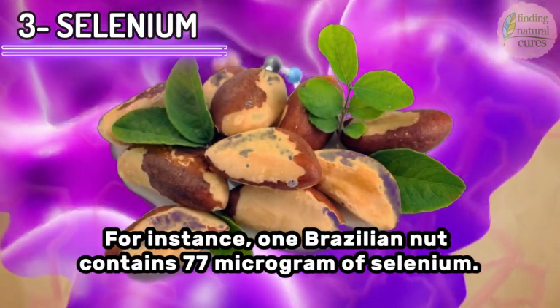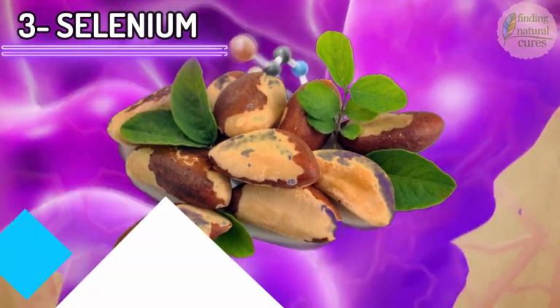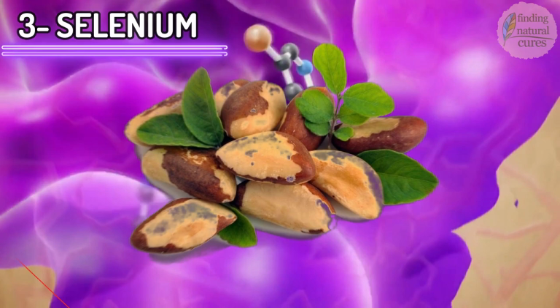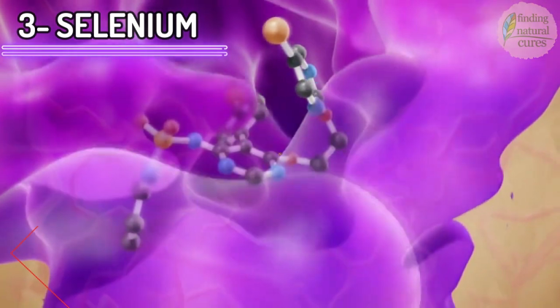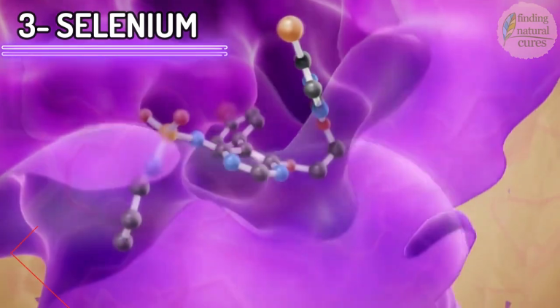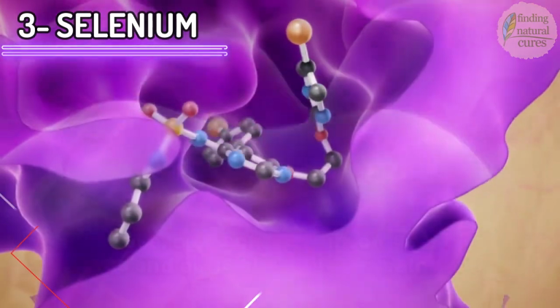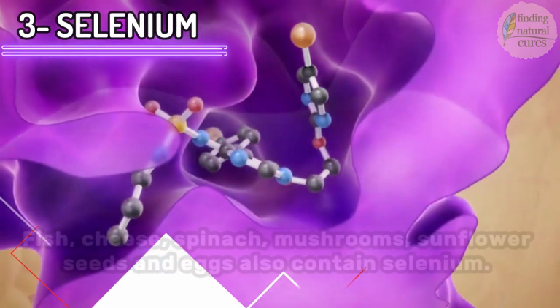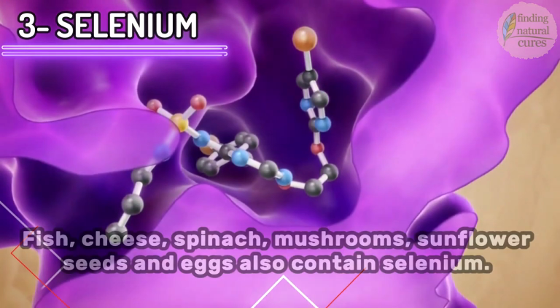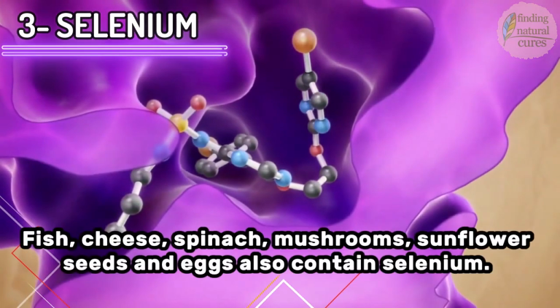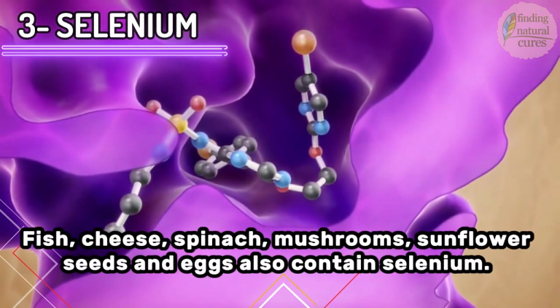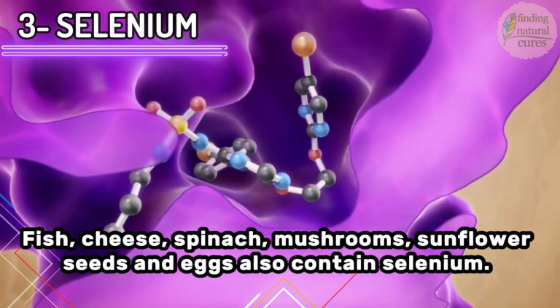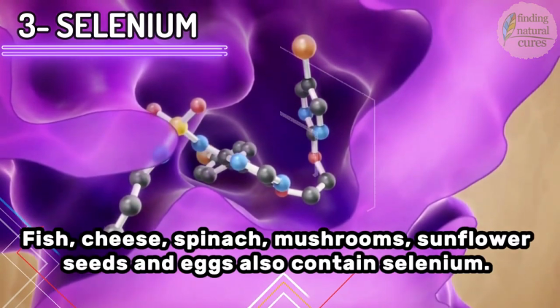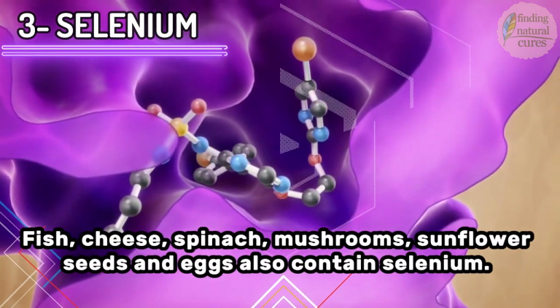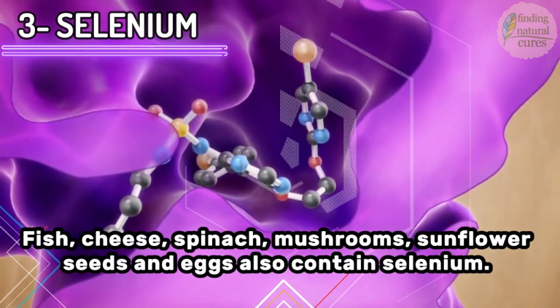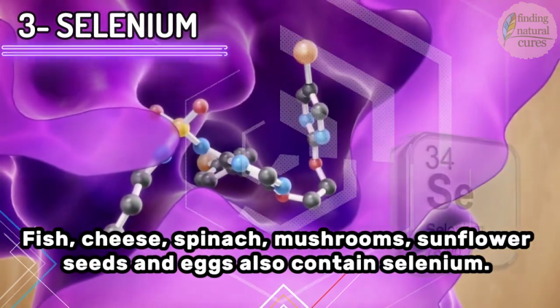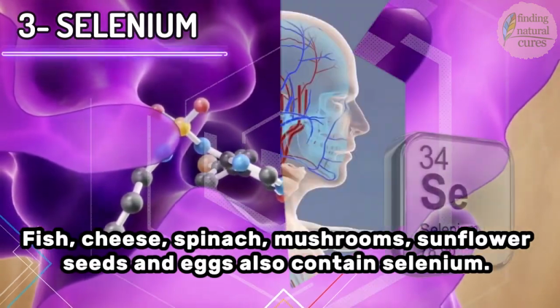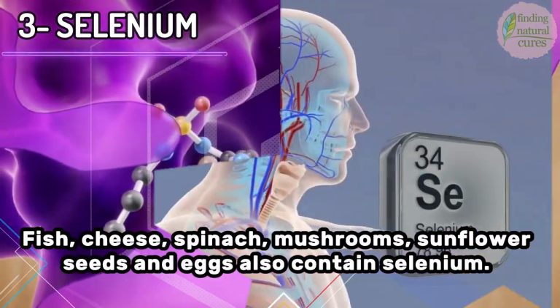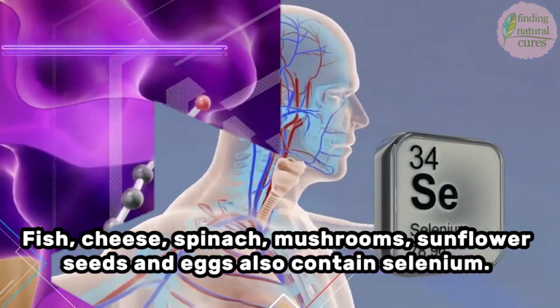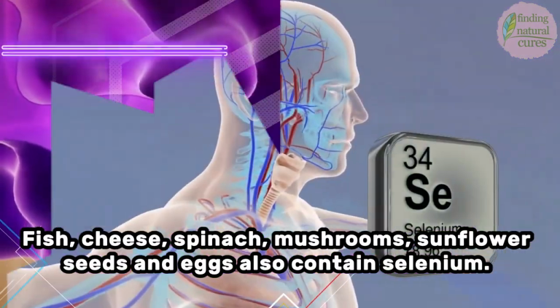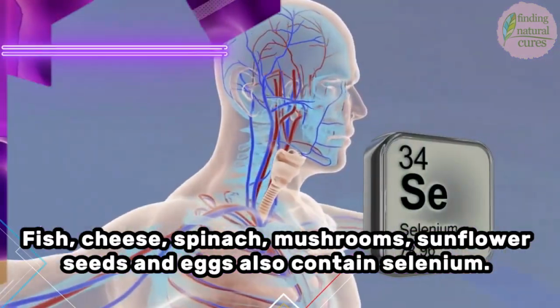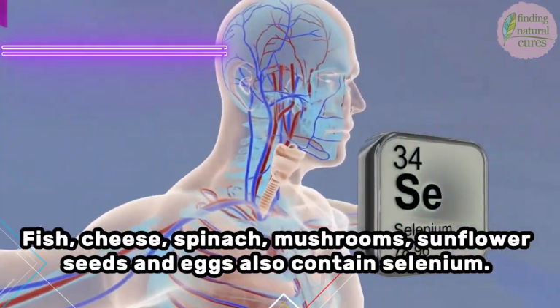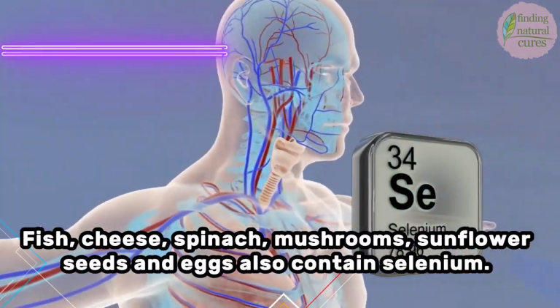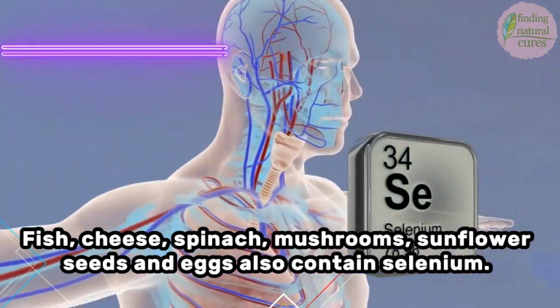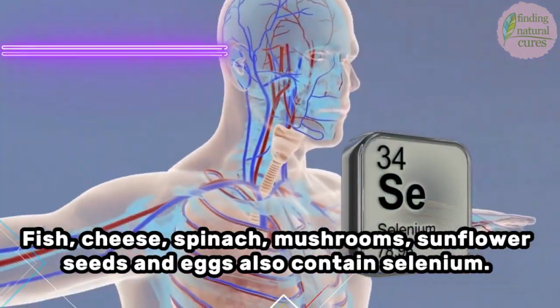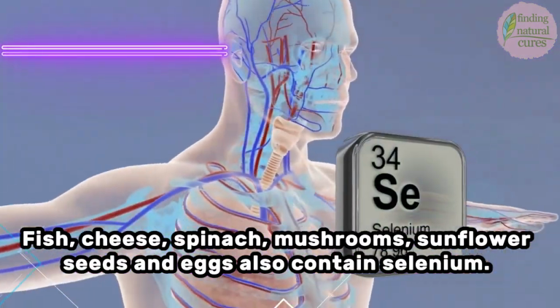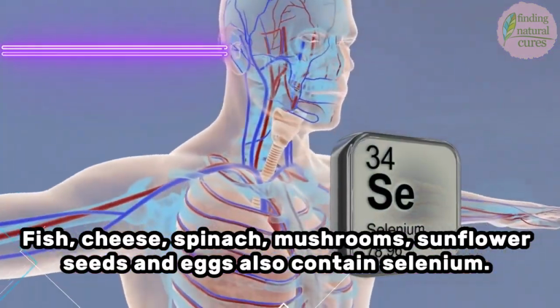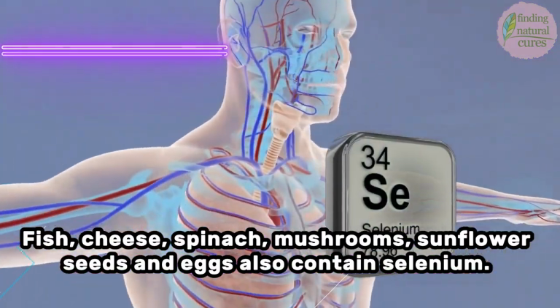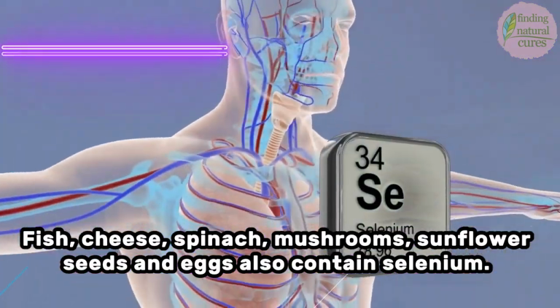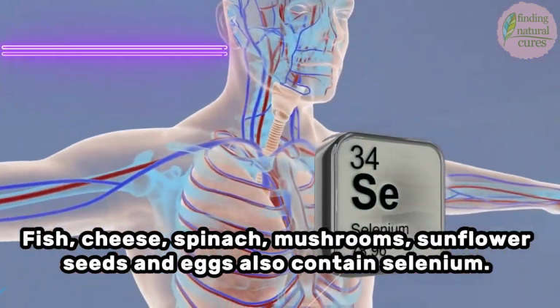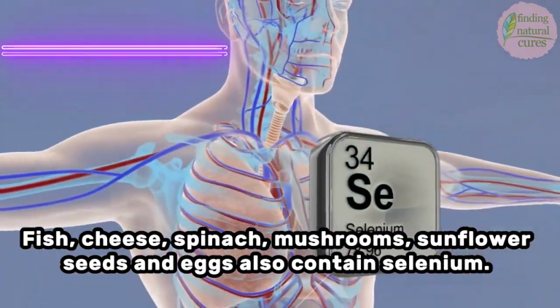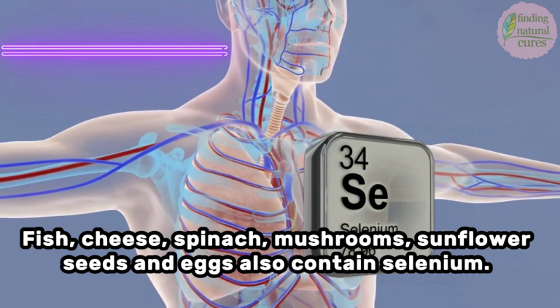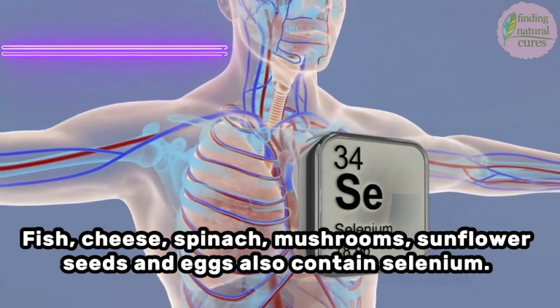Fish, cheese, spinach, mushrooms, sunflower seeds, and eggs also contain selenium.